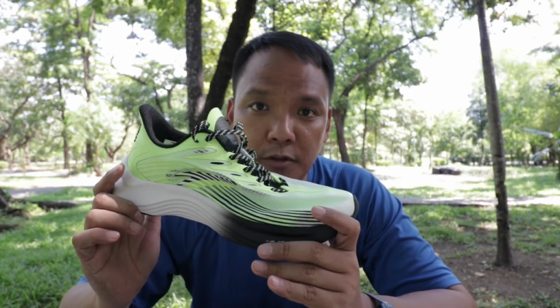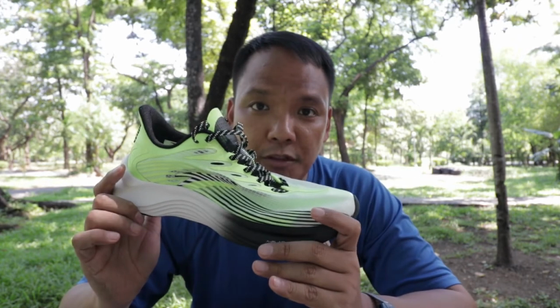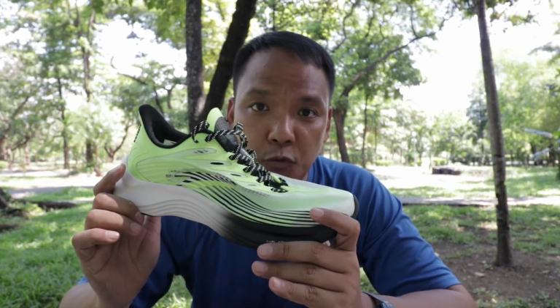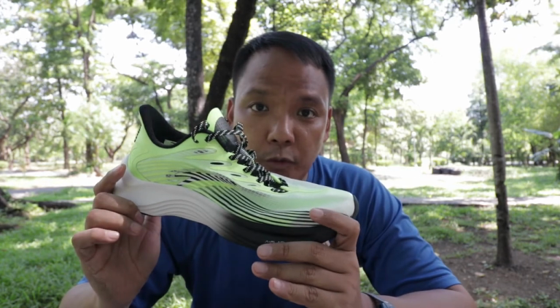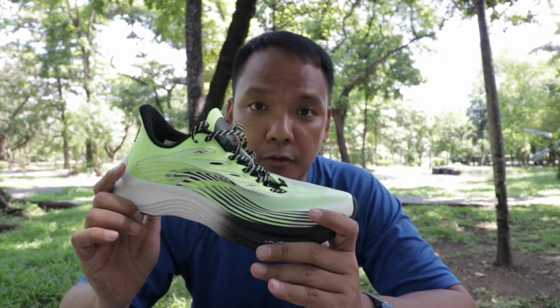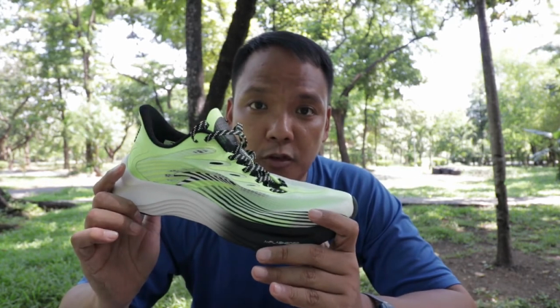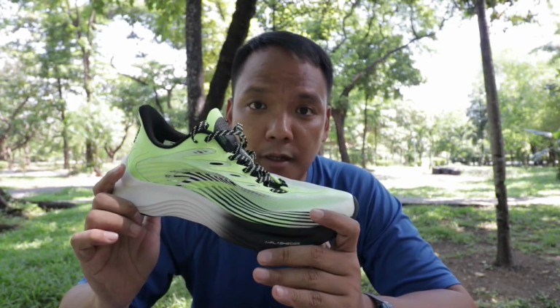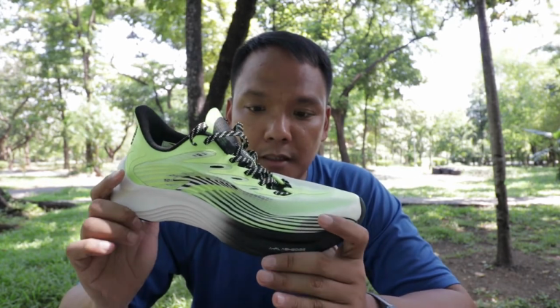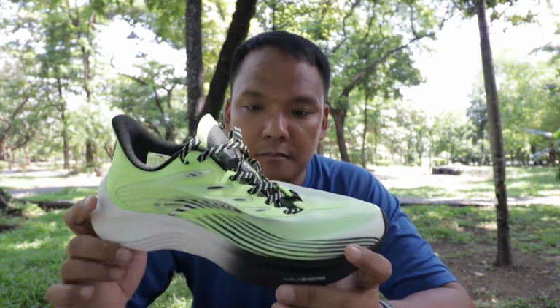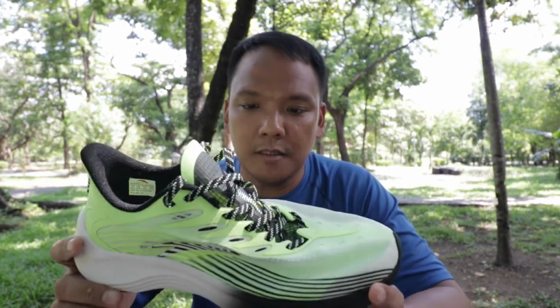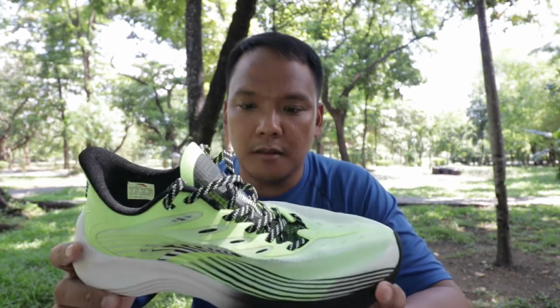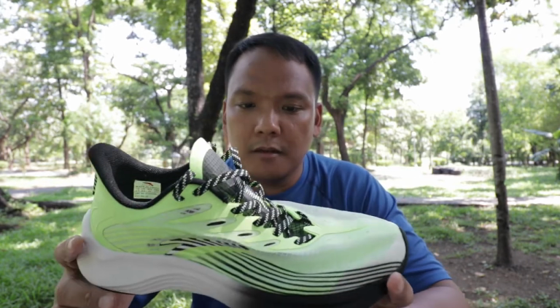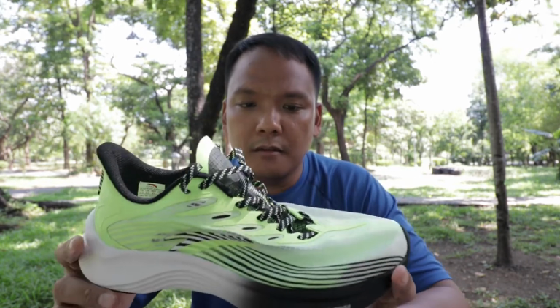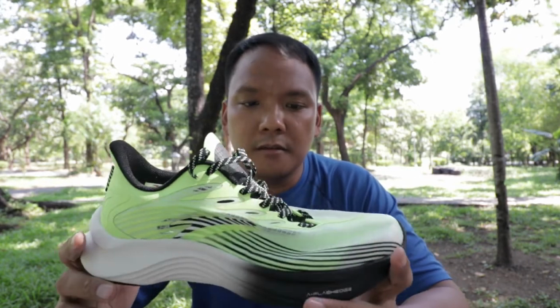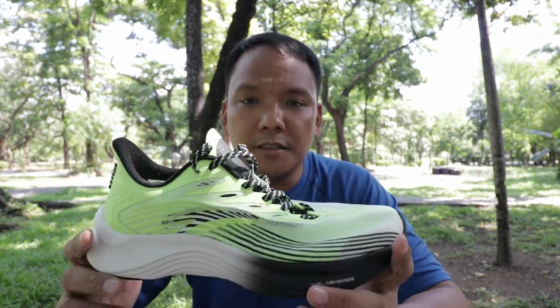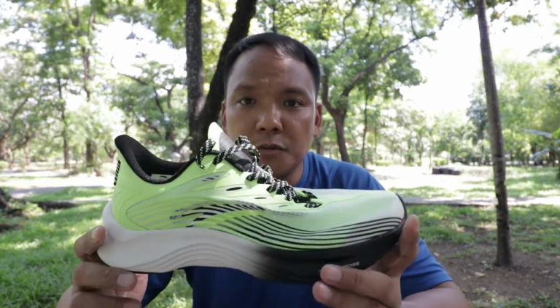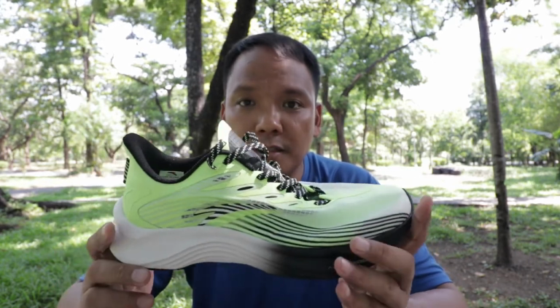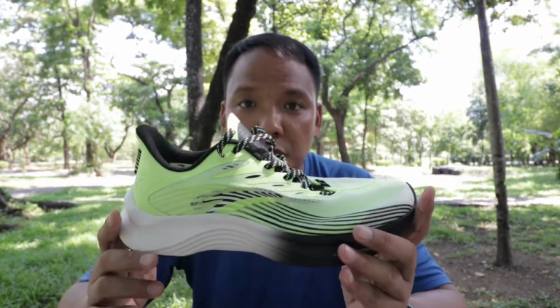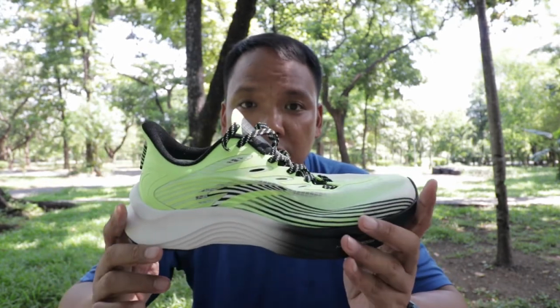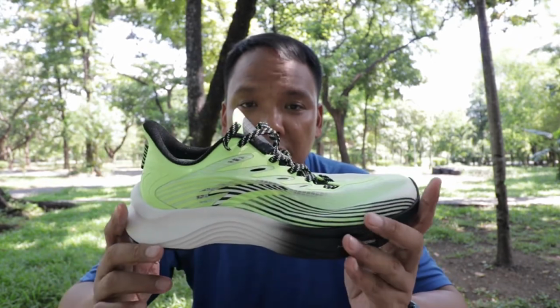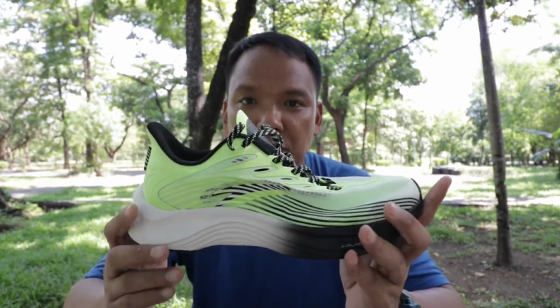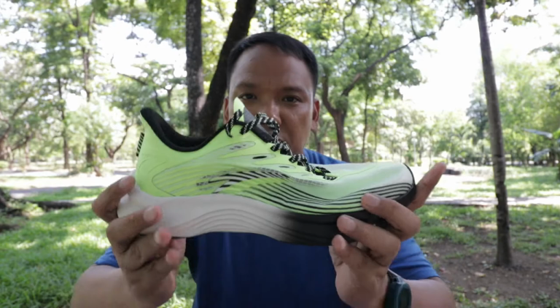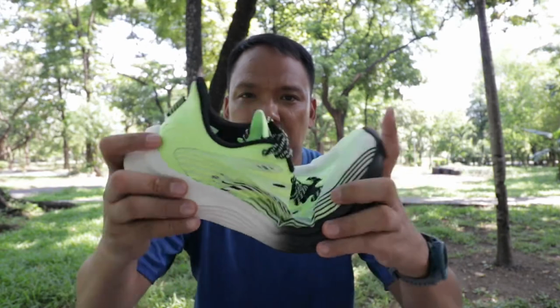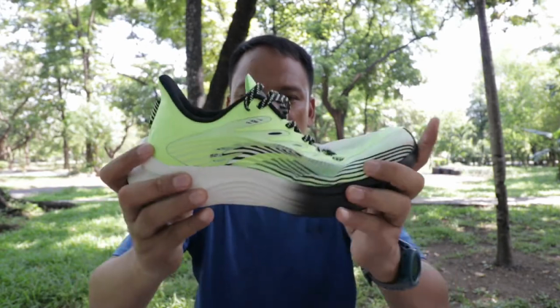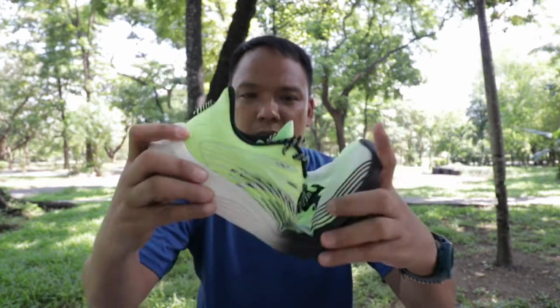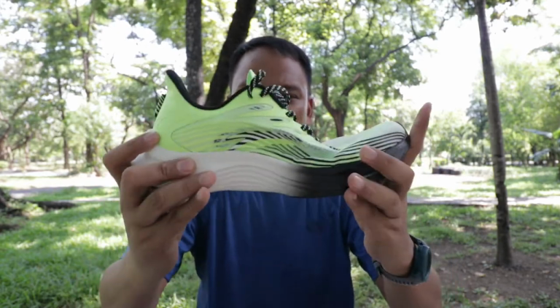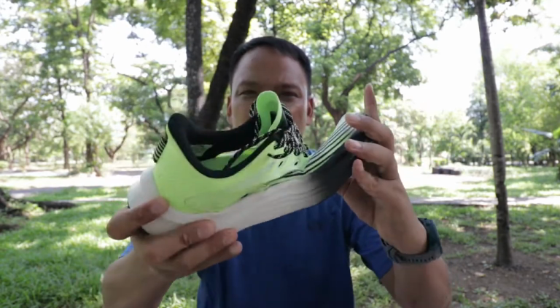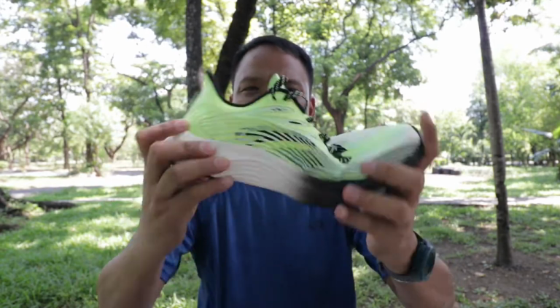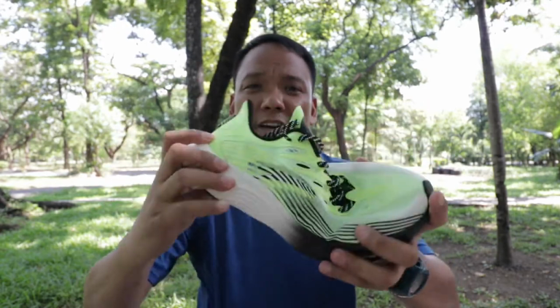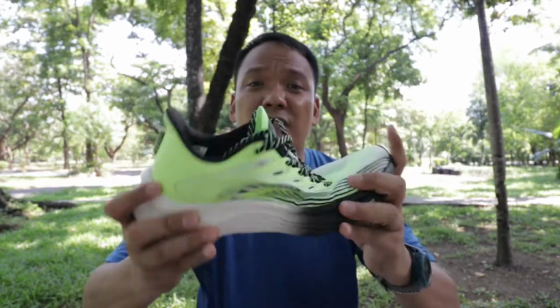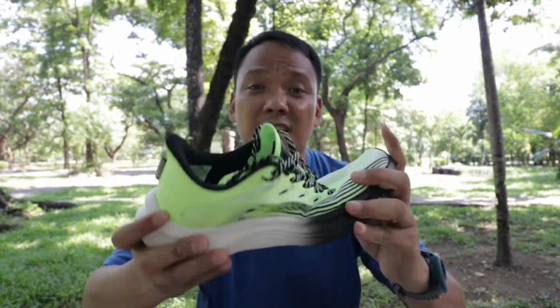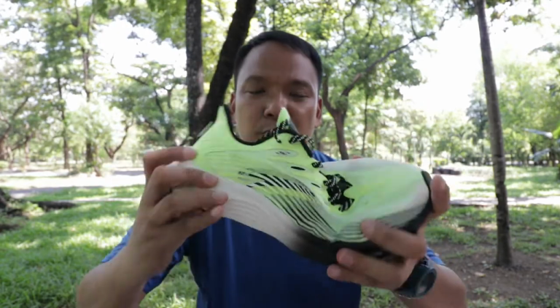I bought this shoe with my own money. This shoe is a neutral running shoe. Very flexible.